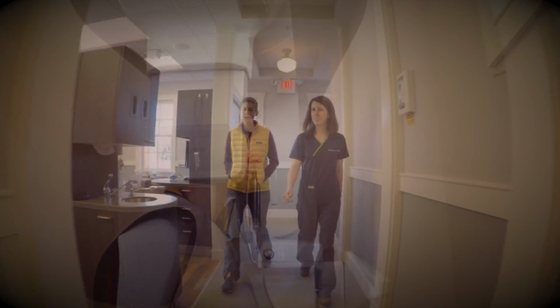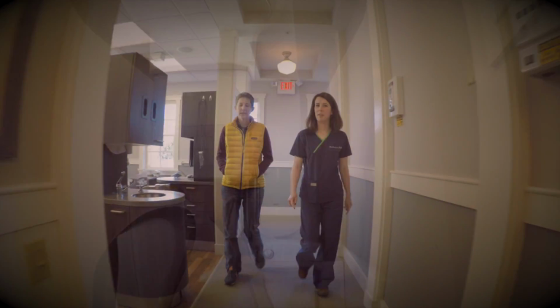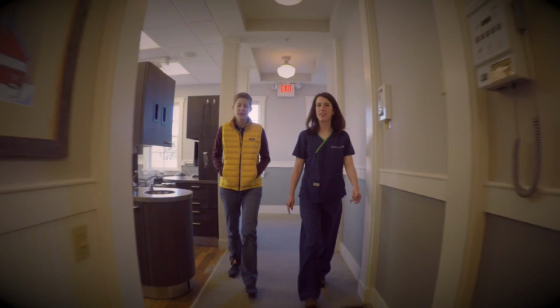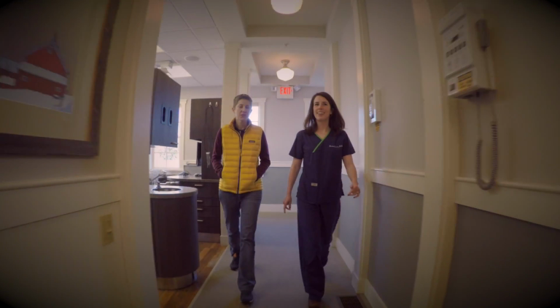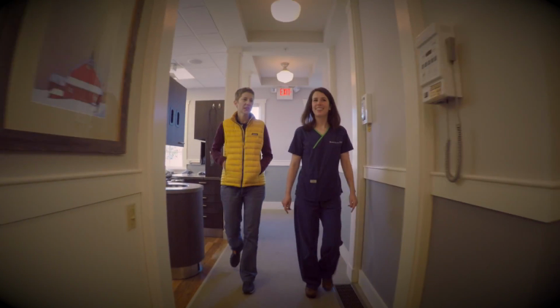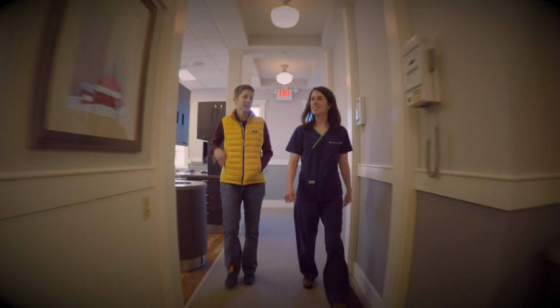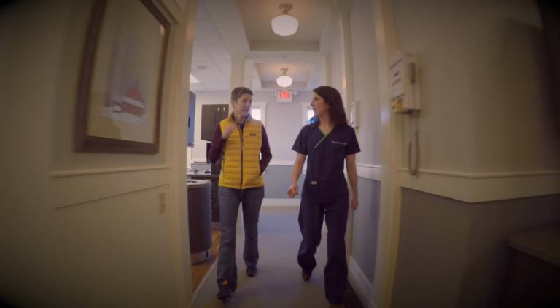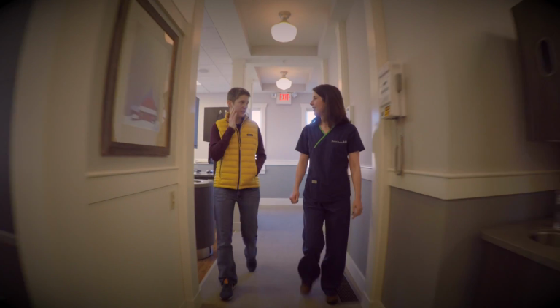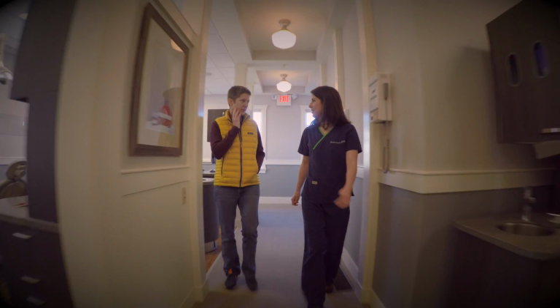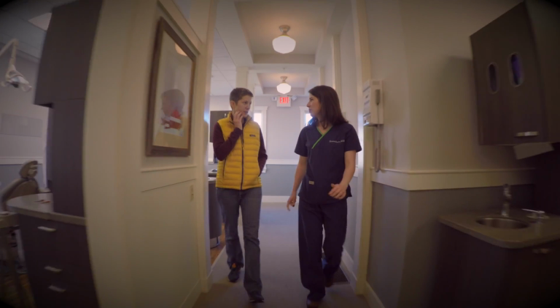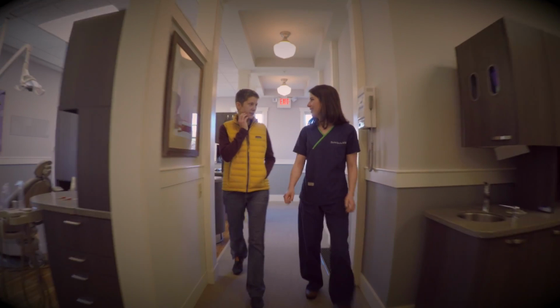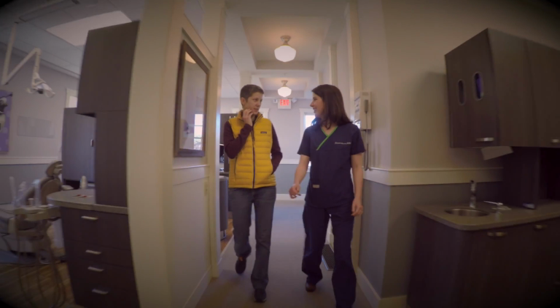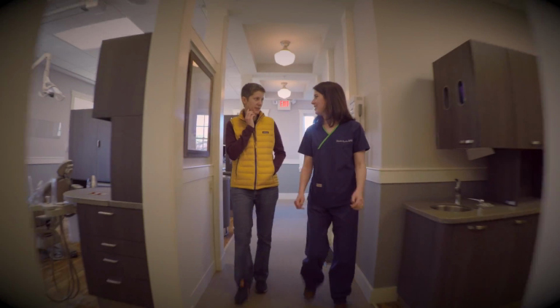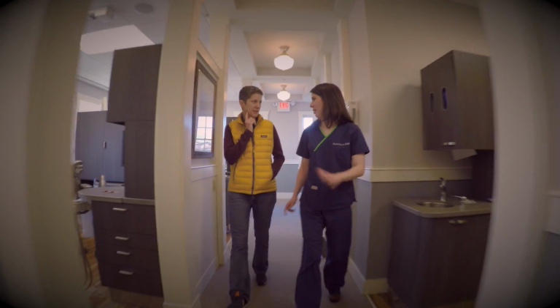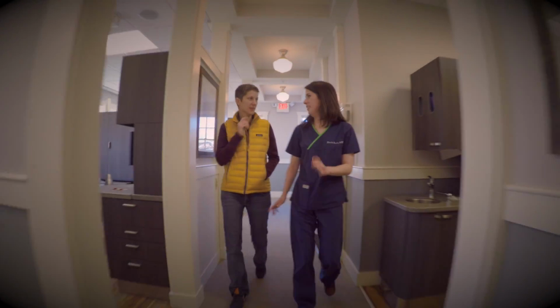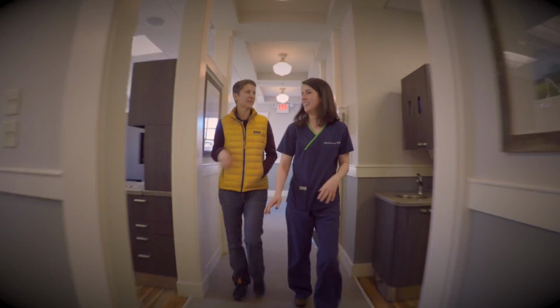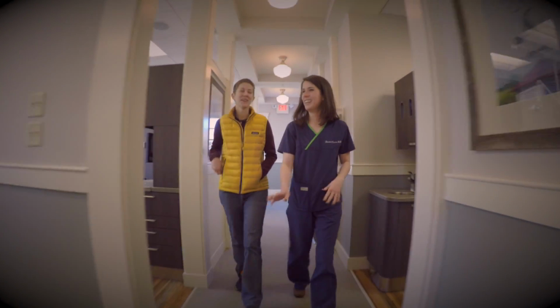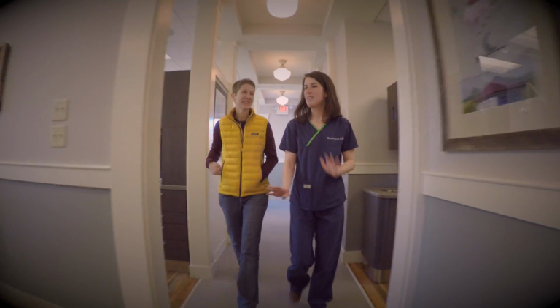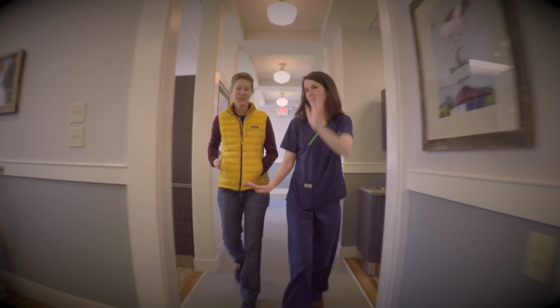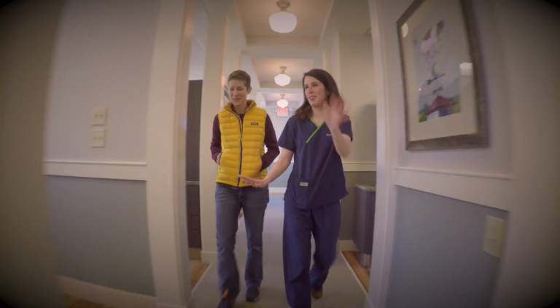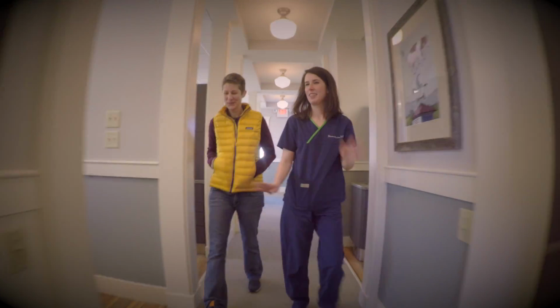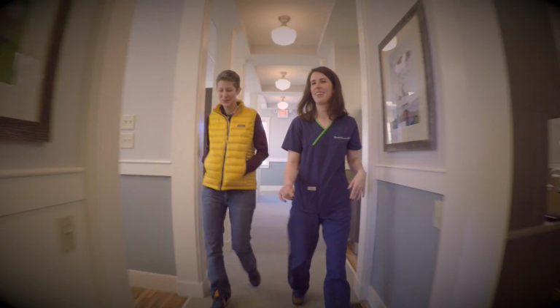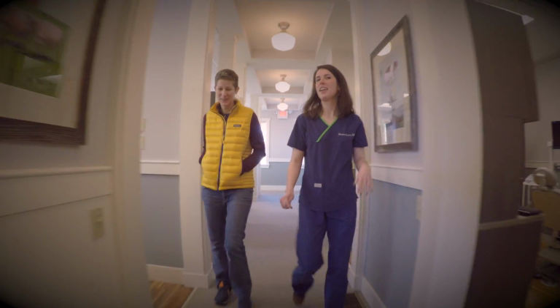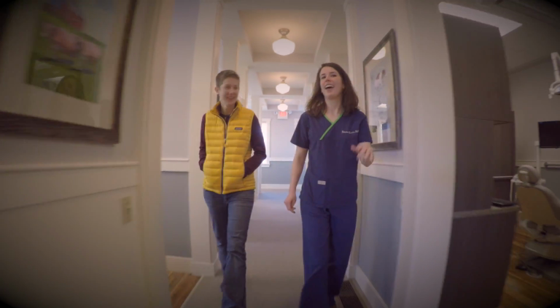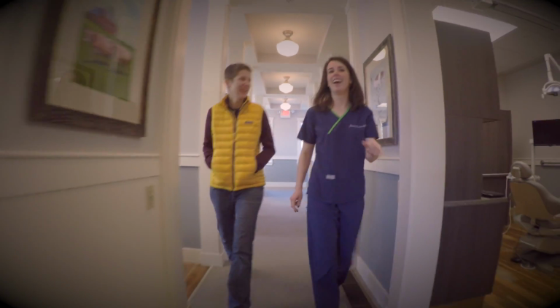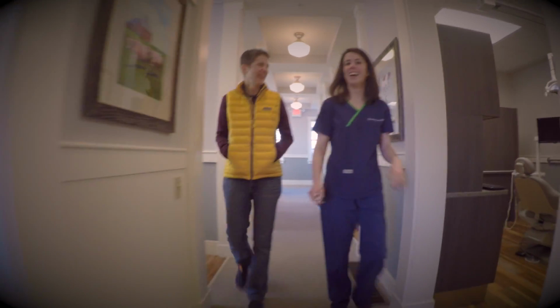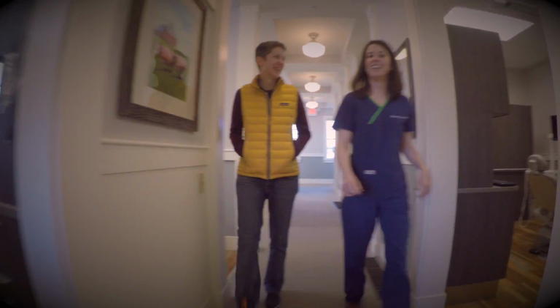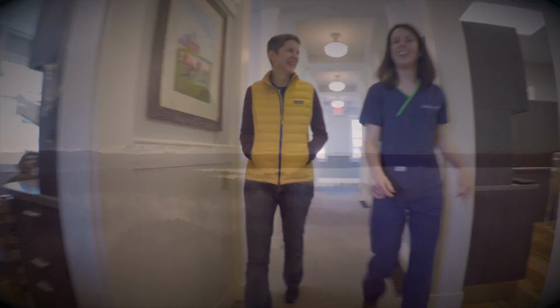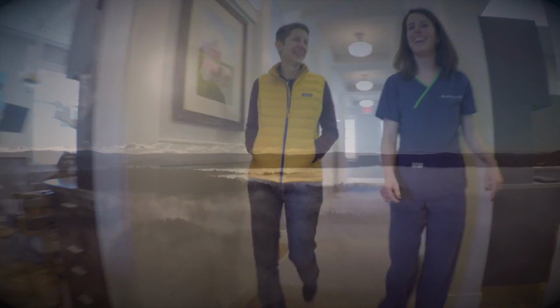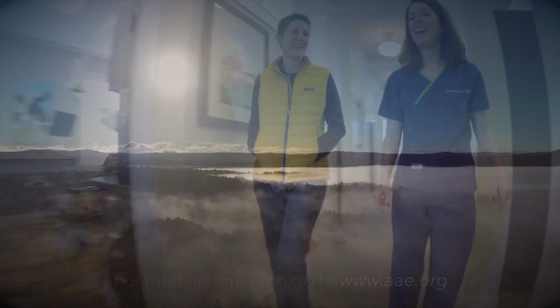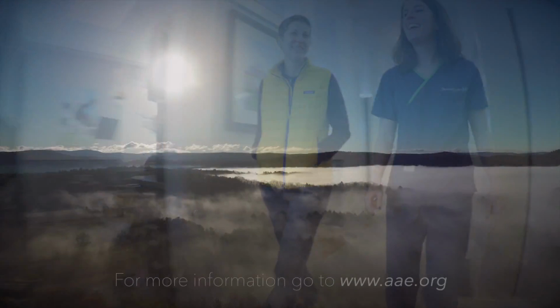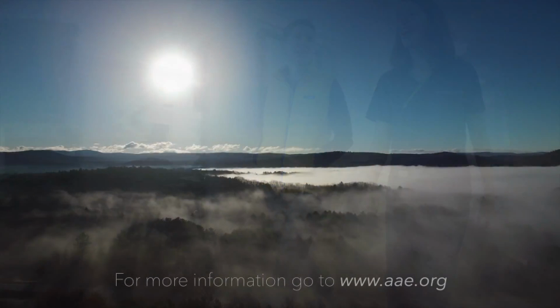To find an endodontist who specializes in saving teeth, visit aae.org.